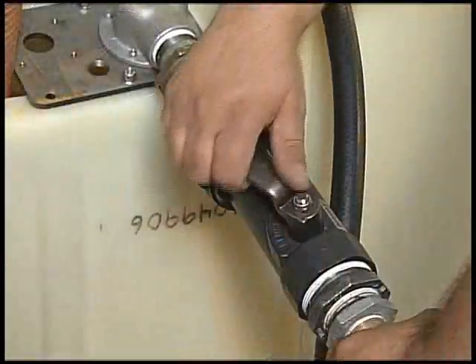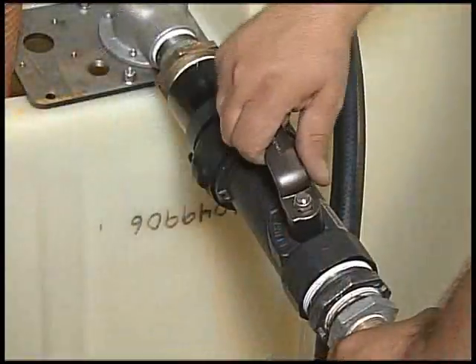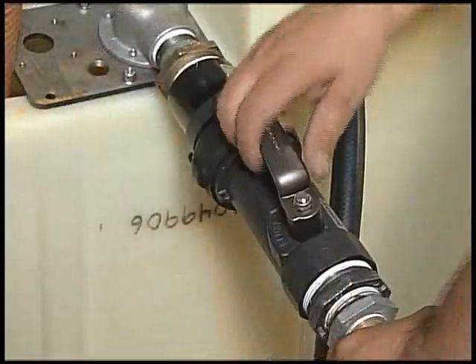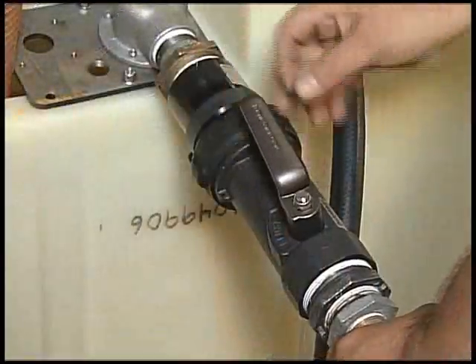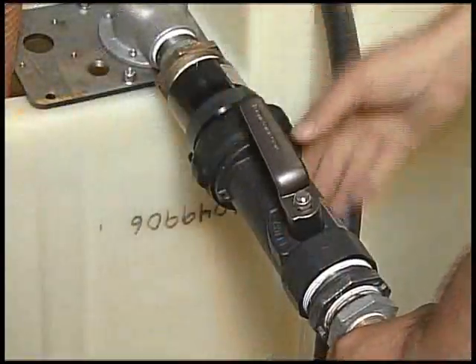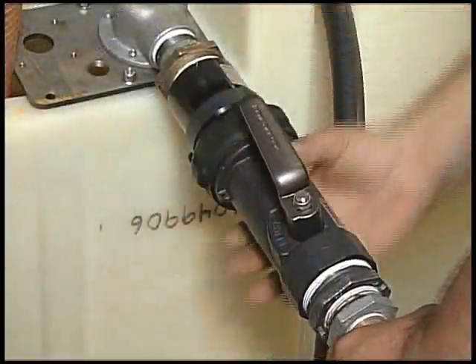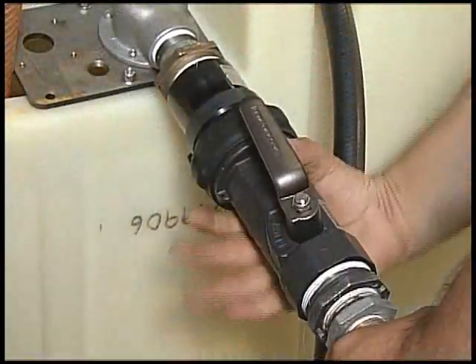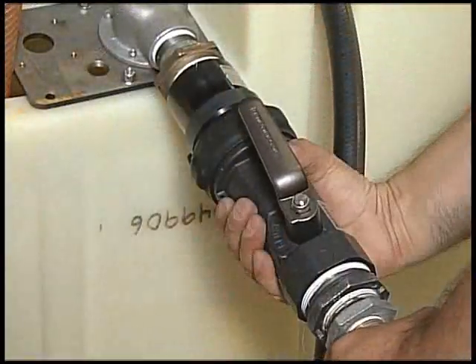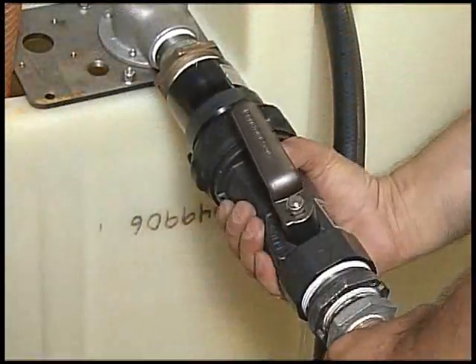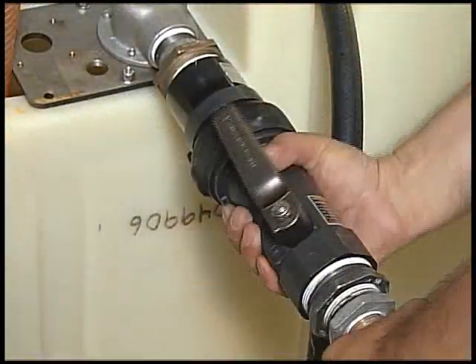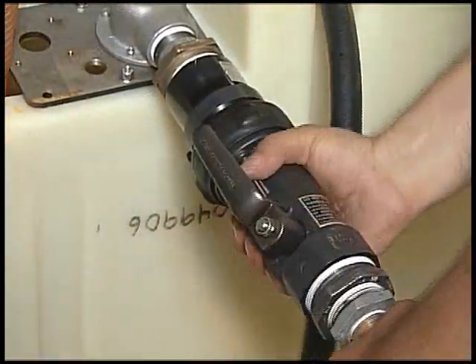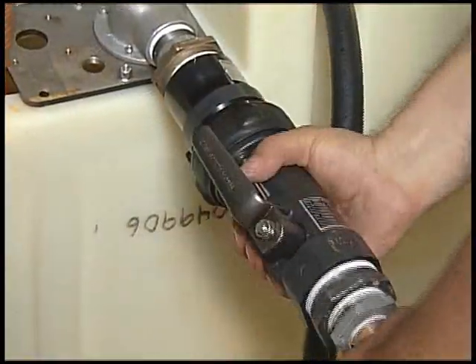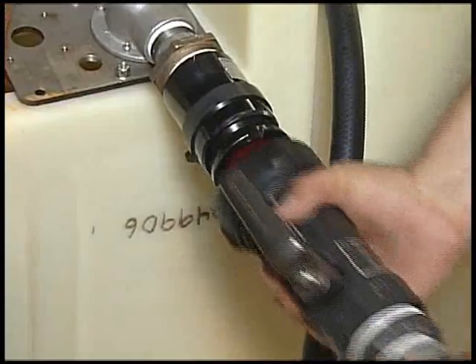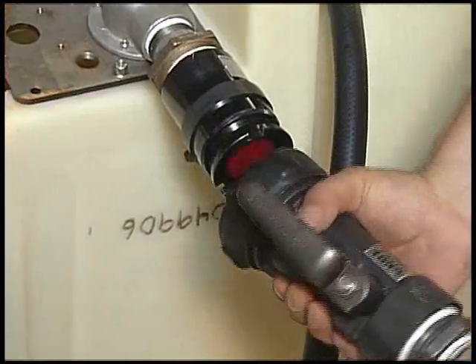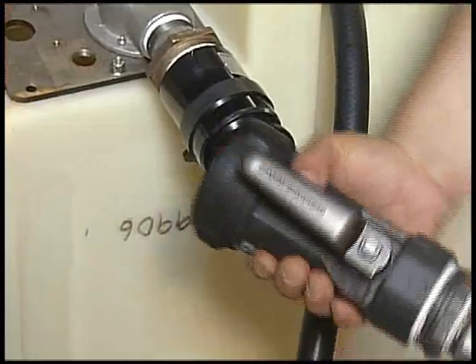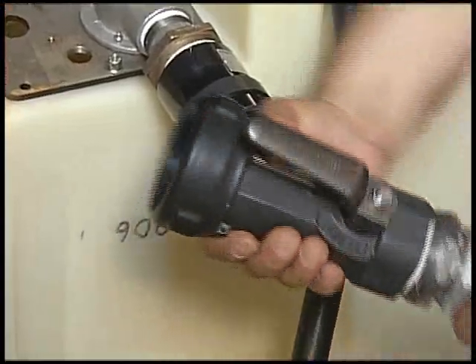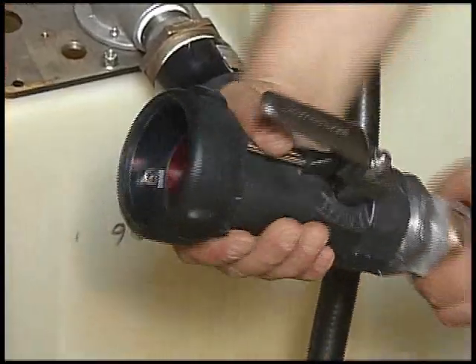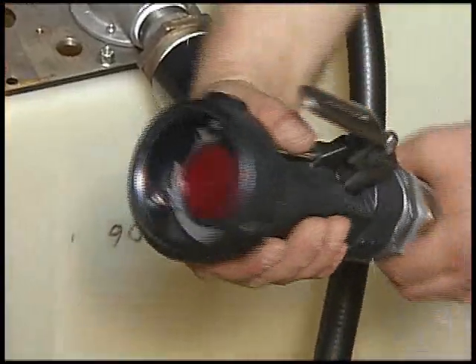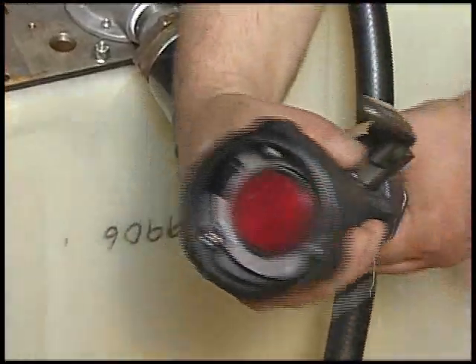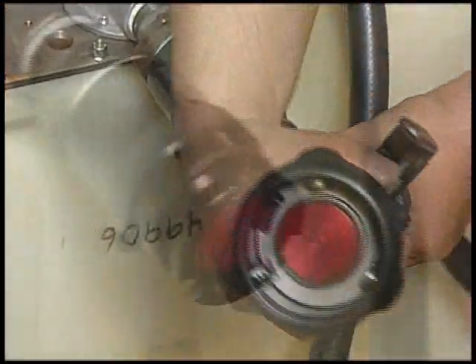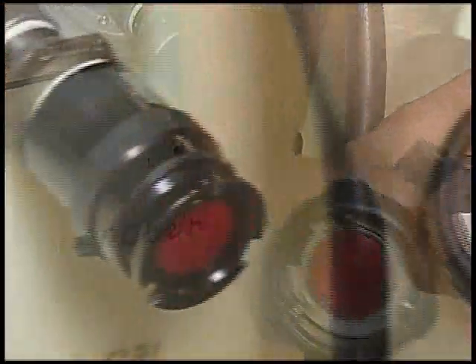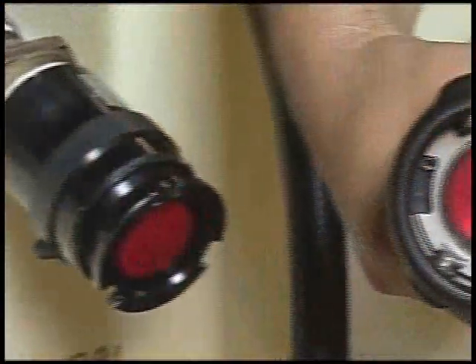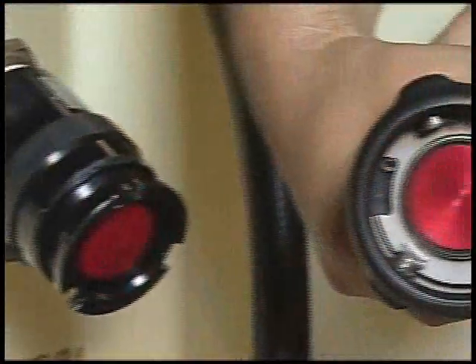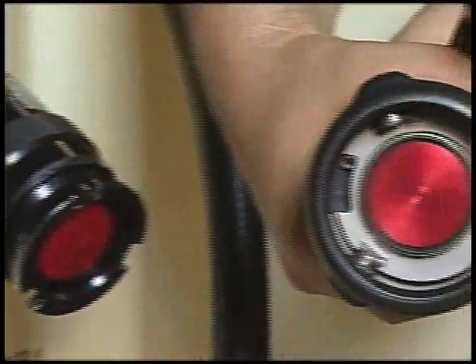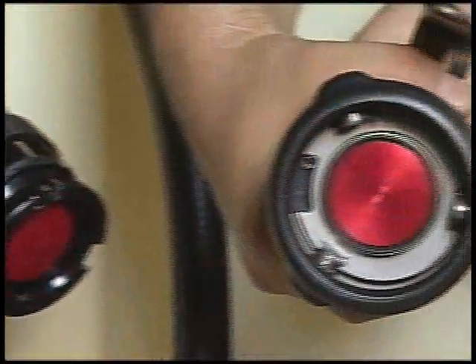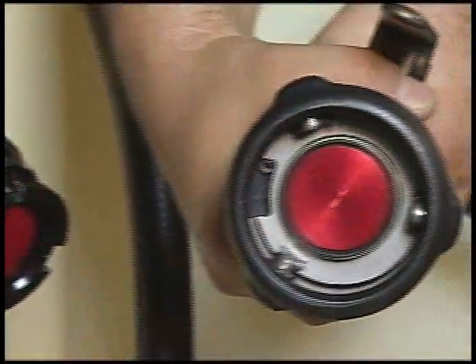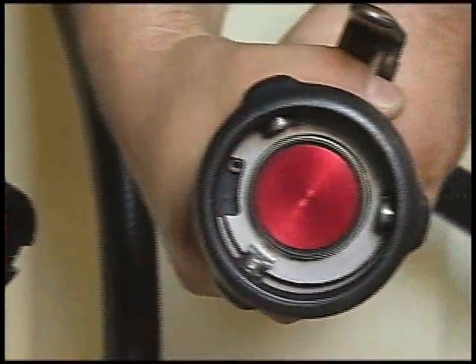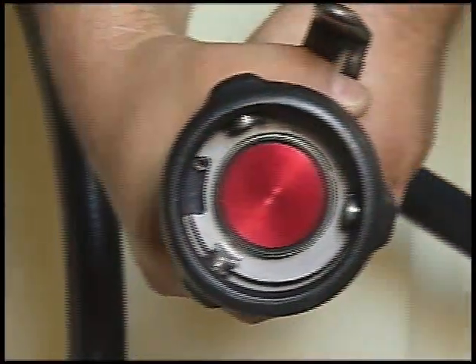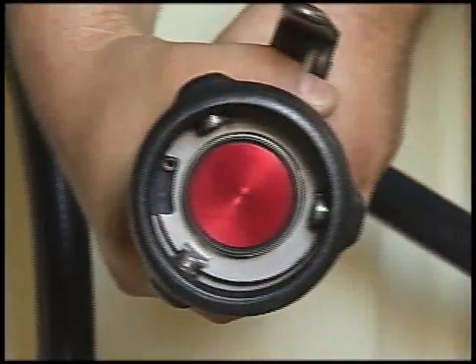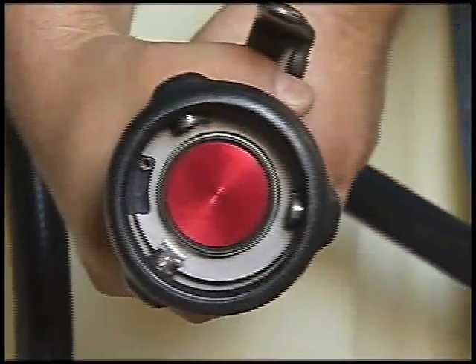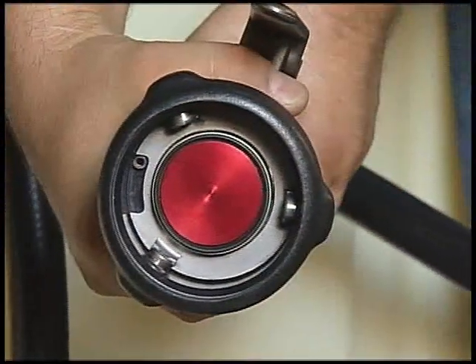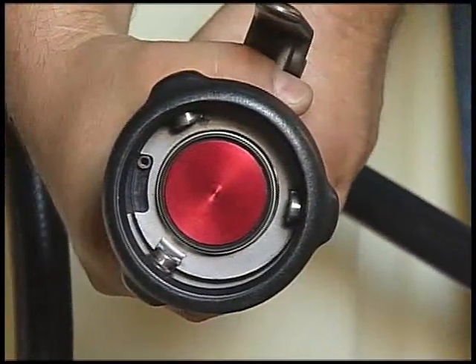At disconnect, no liquid is trapped between the poppets and a dry disconnect is achieved.